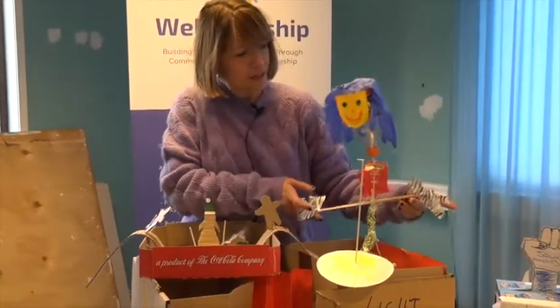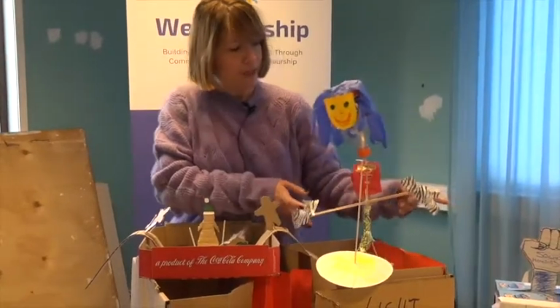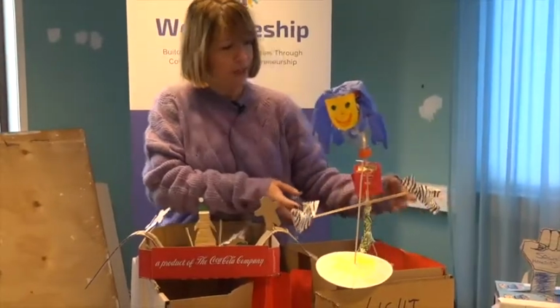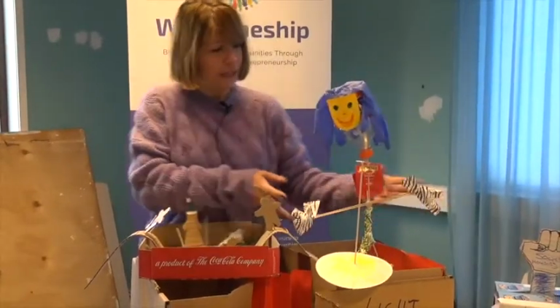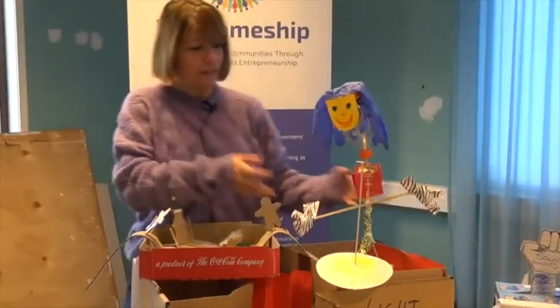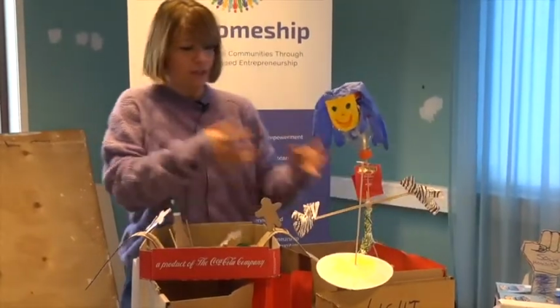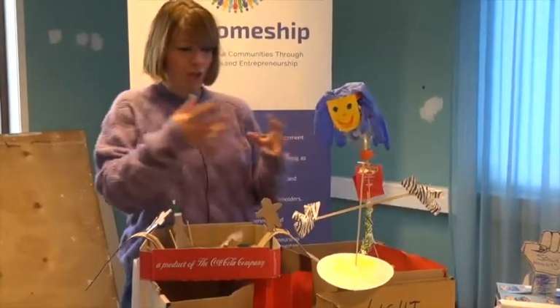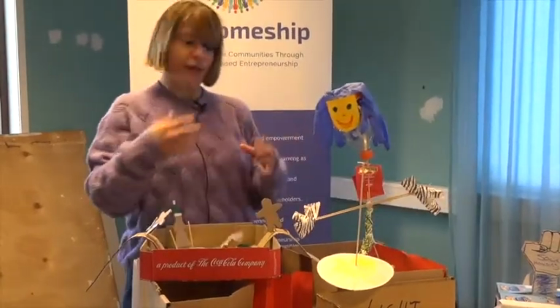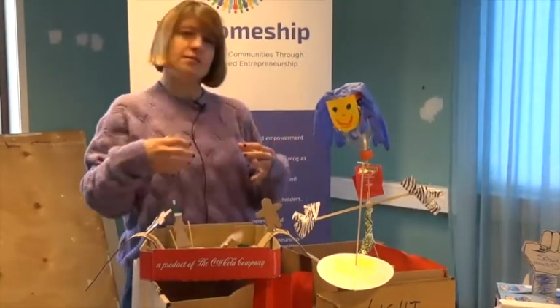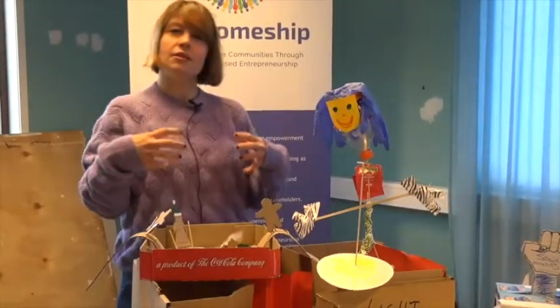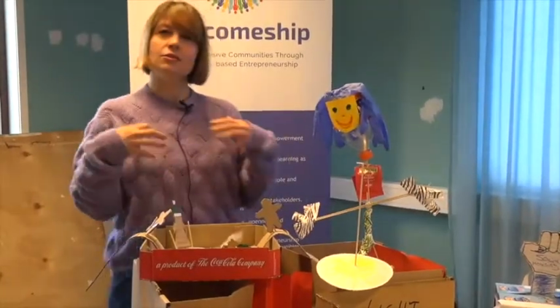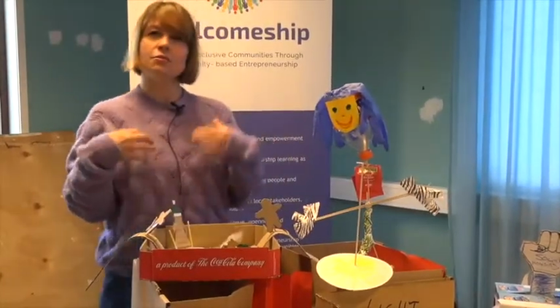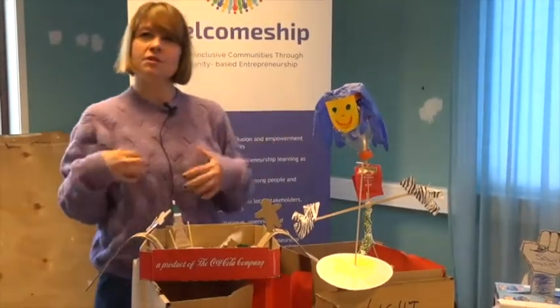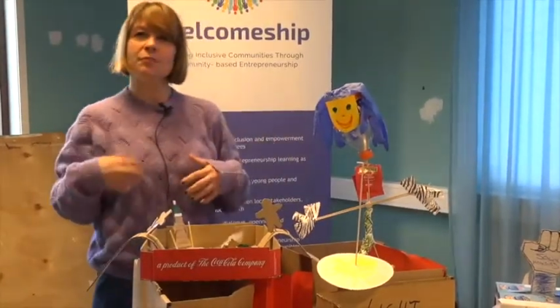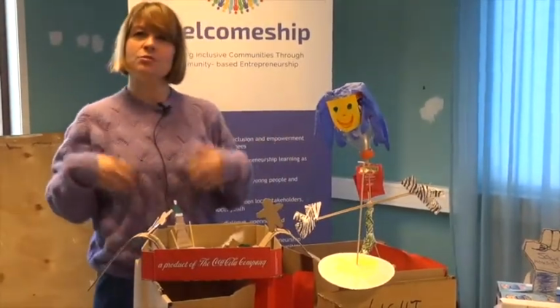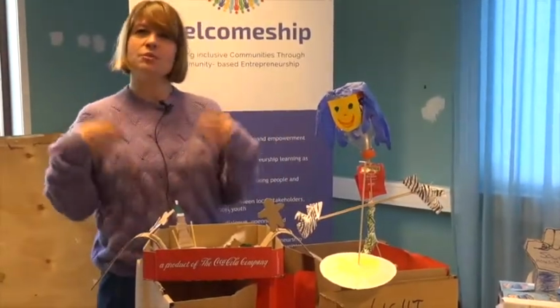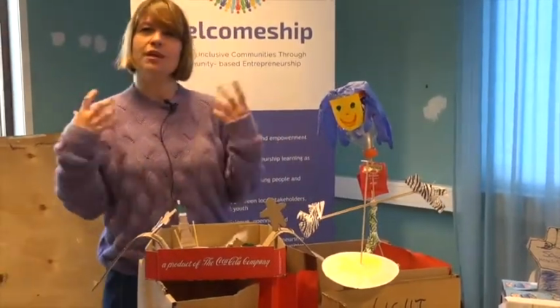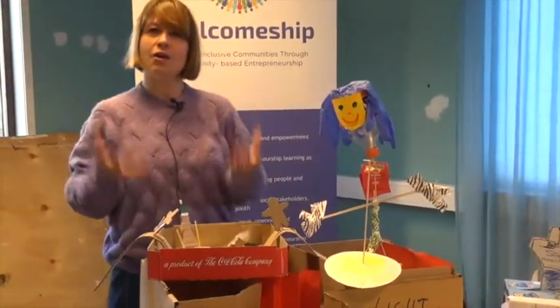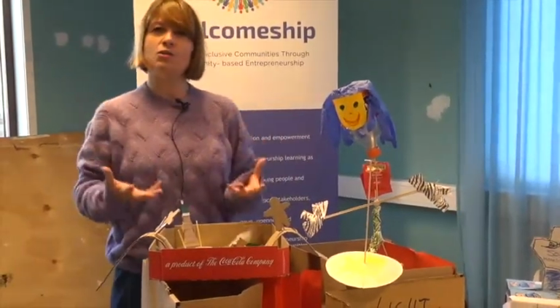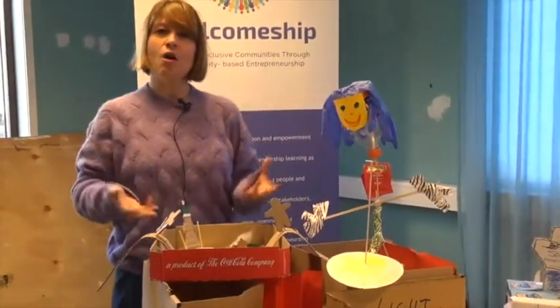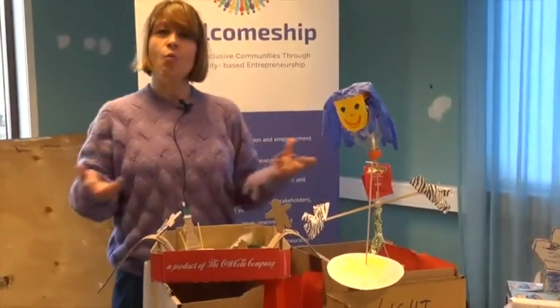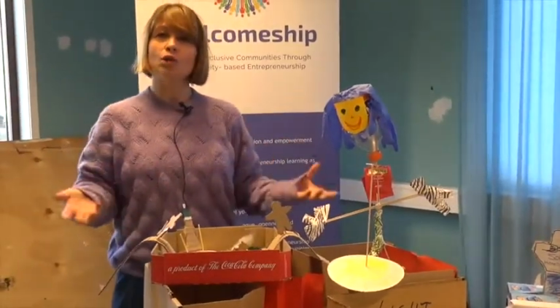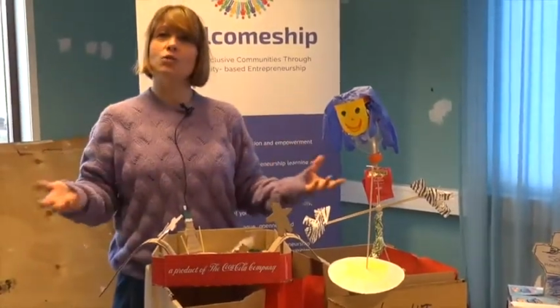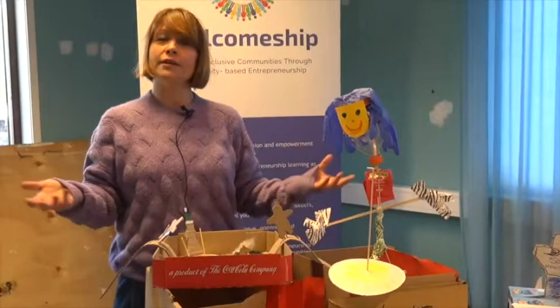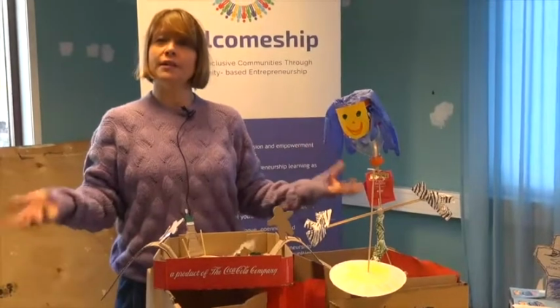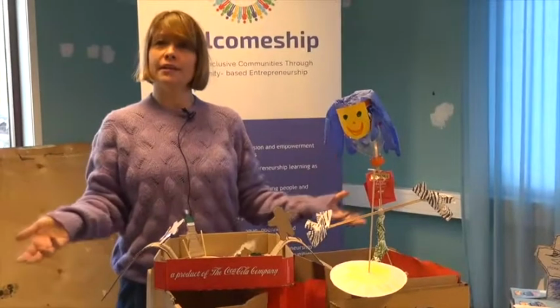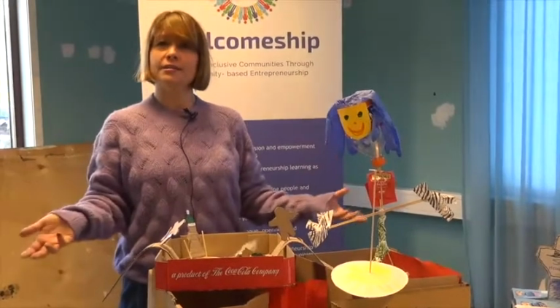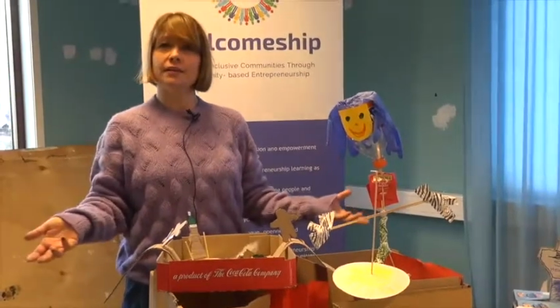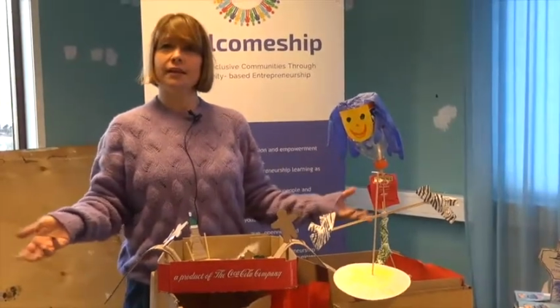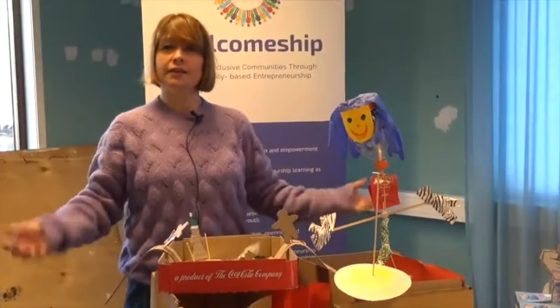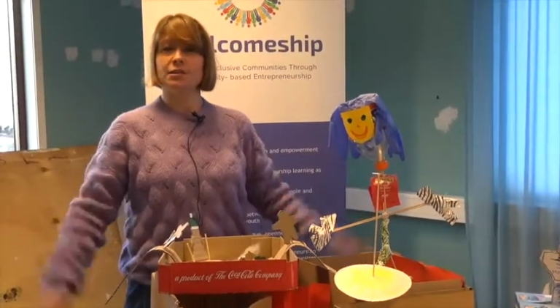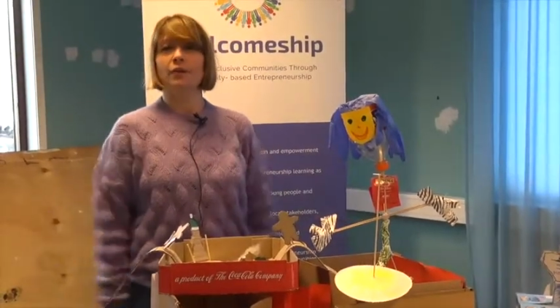You can easily showcase, not only to yourself but to someone else, what your idea is in an easier way.